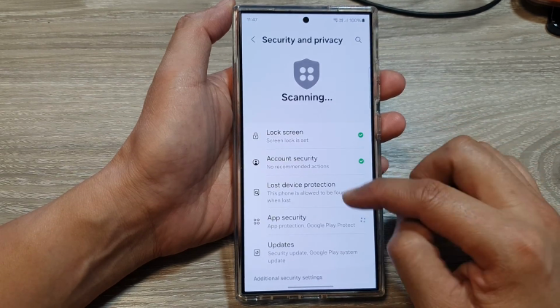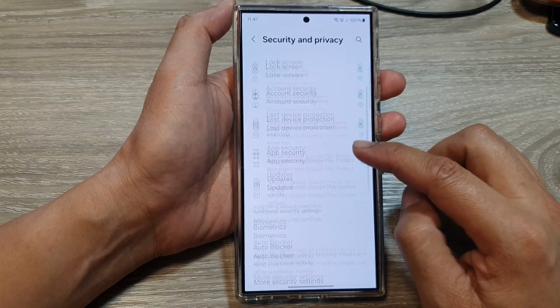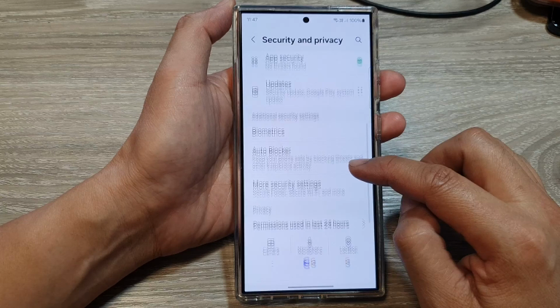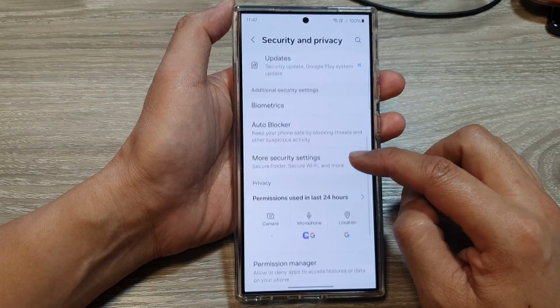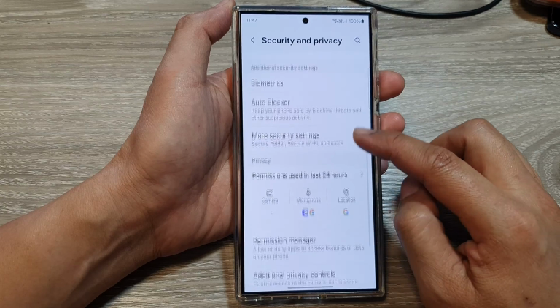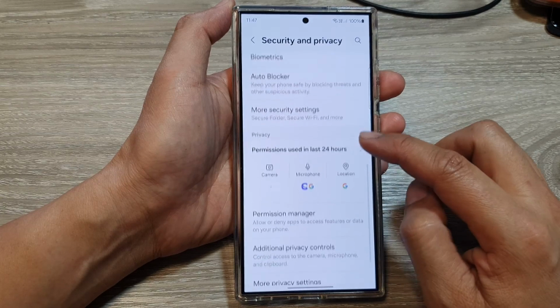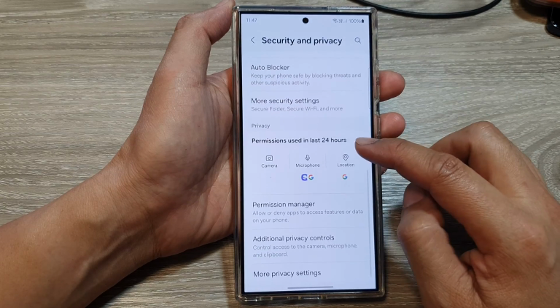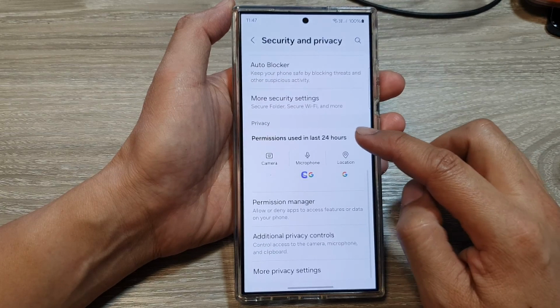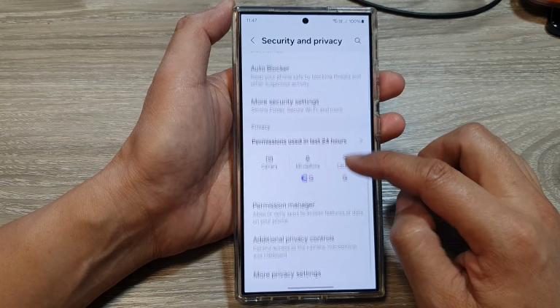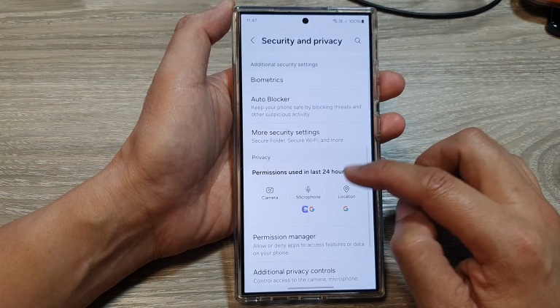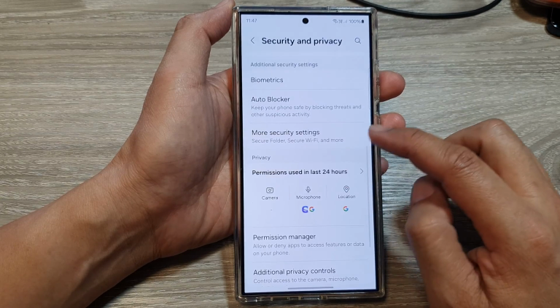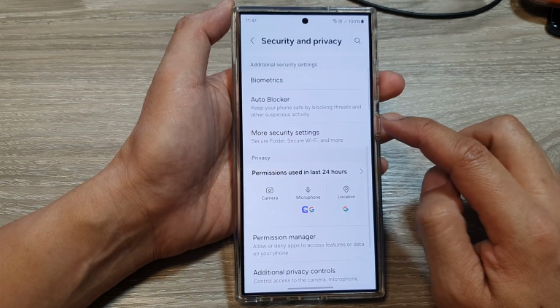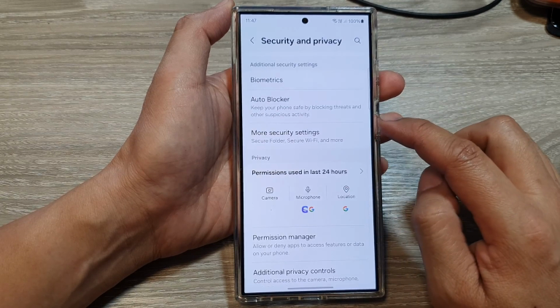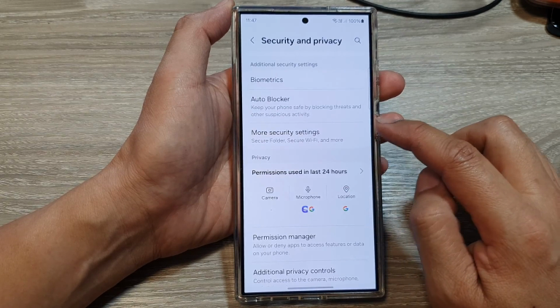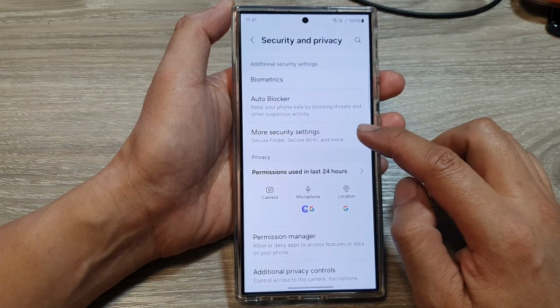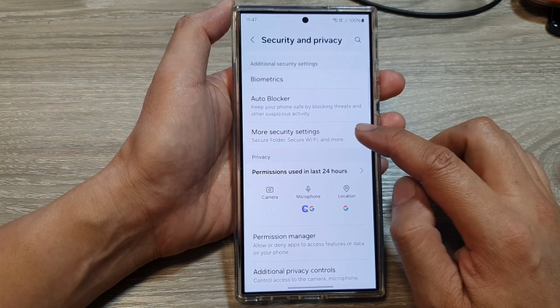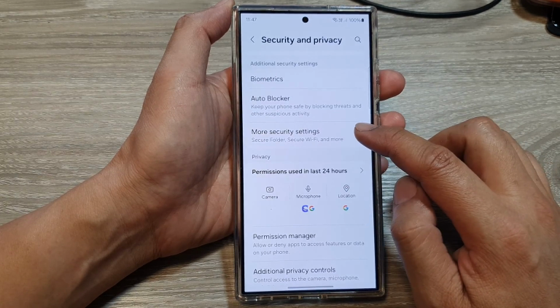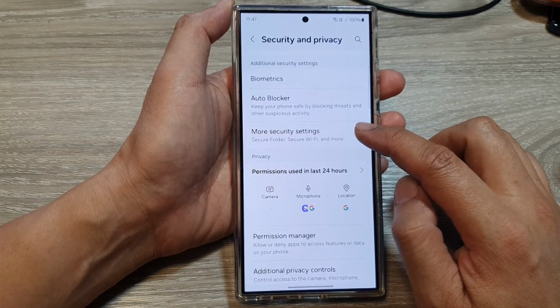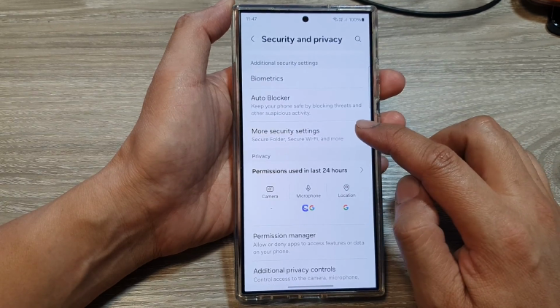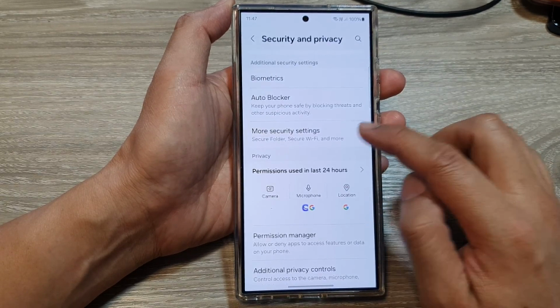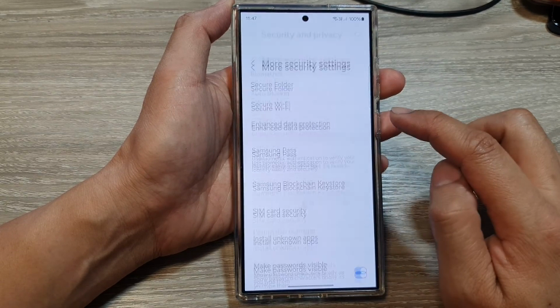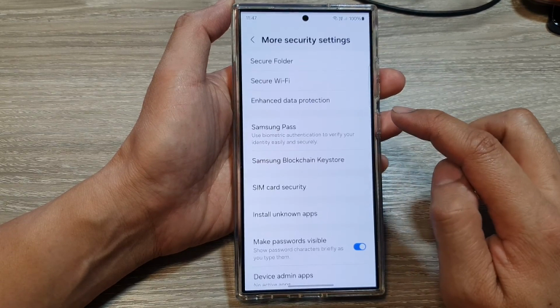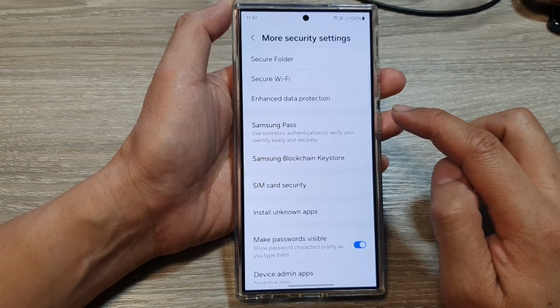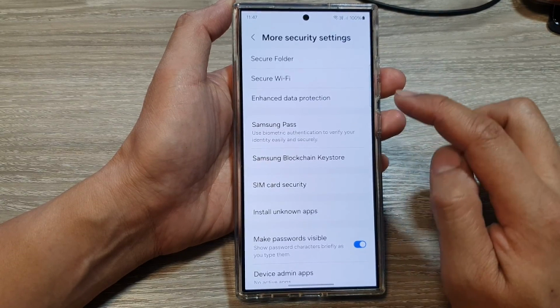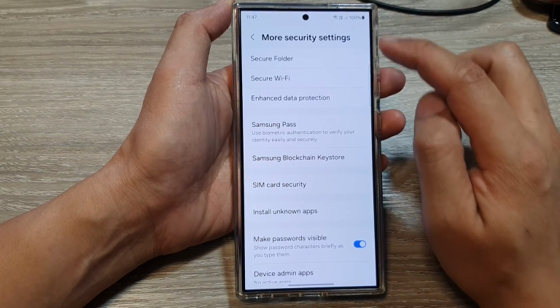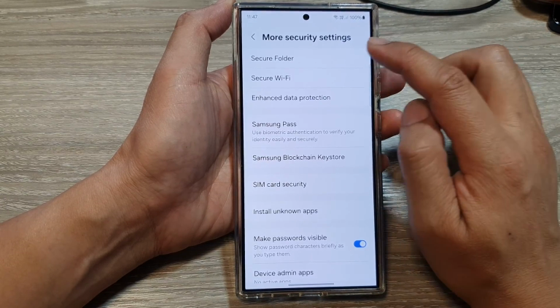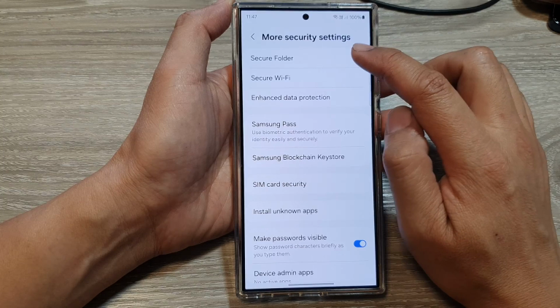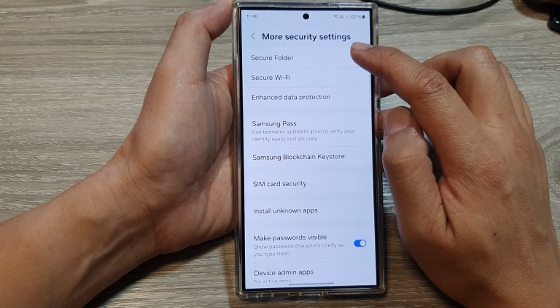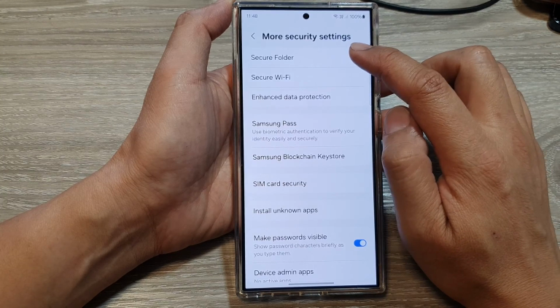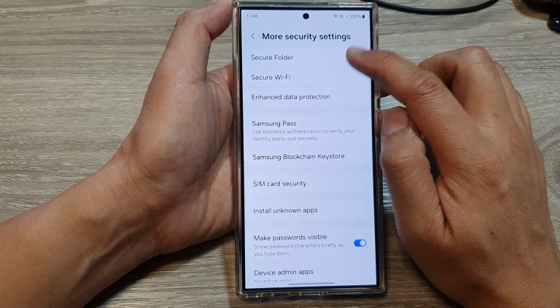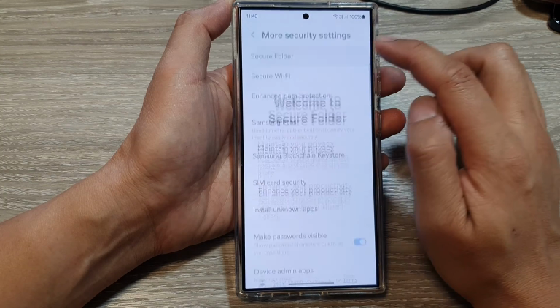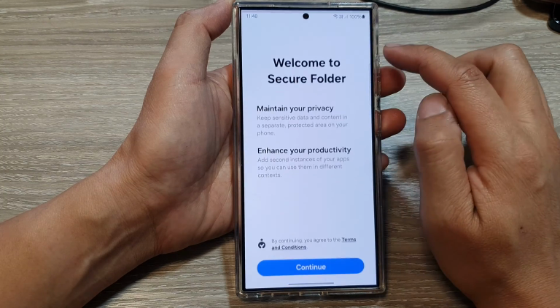After that, we scroll down and then tap on More Security Settings, then tap on Secure Folder.